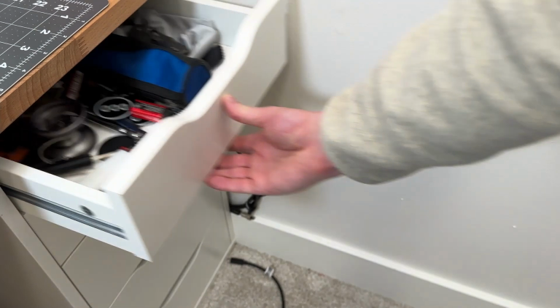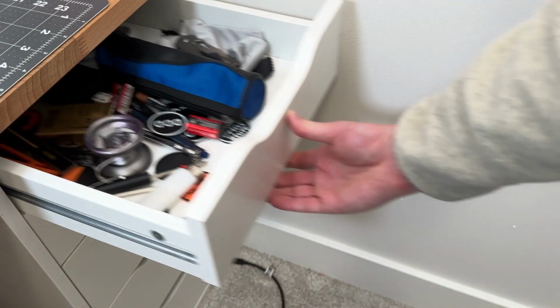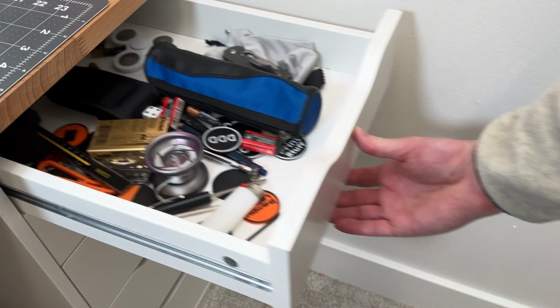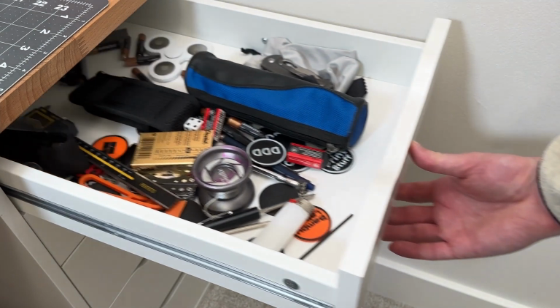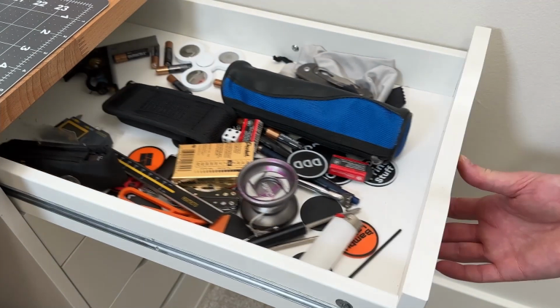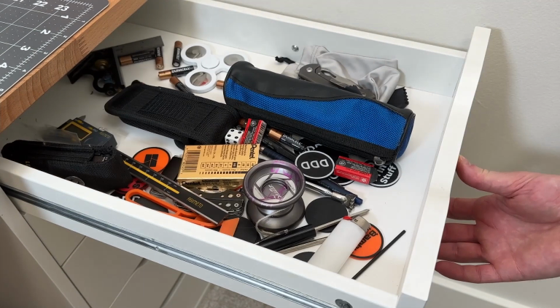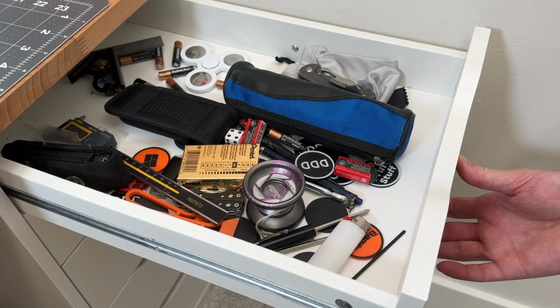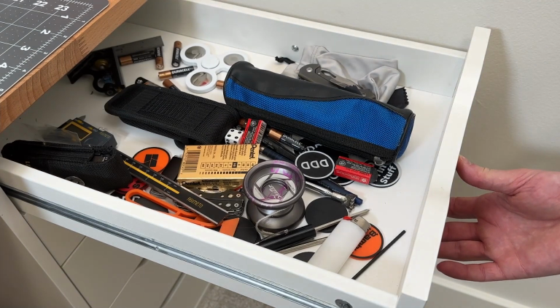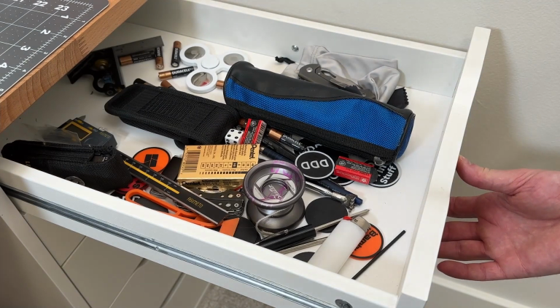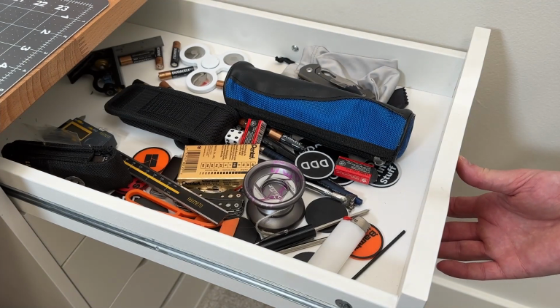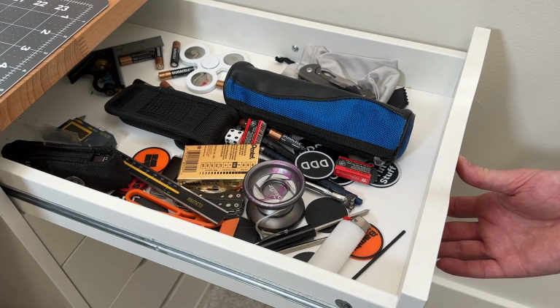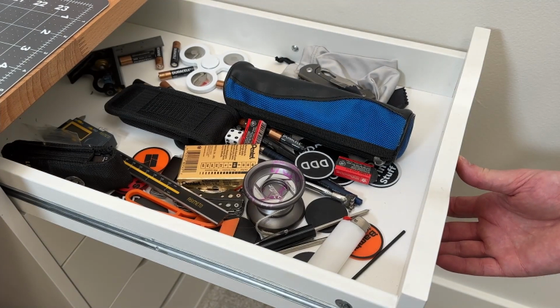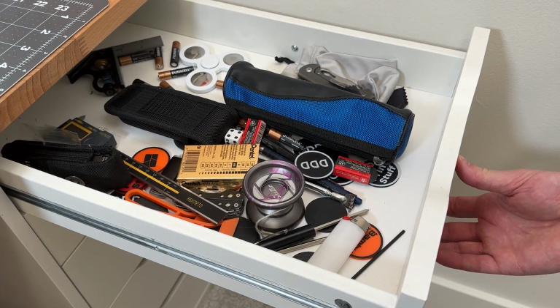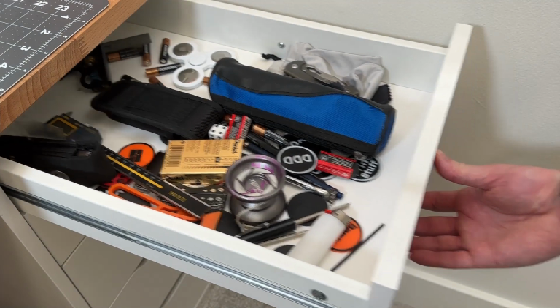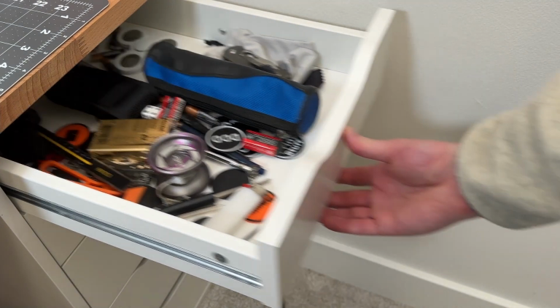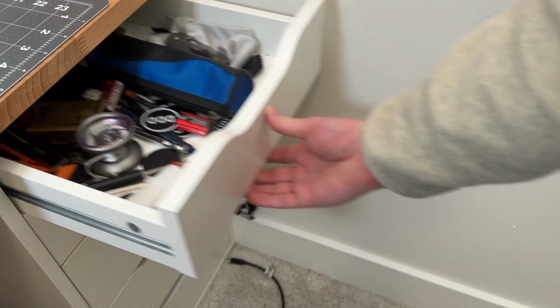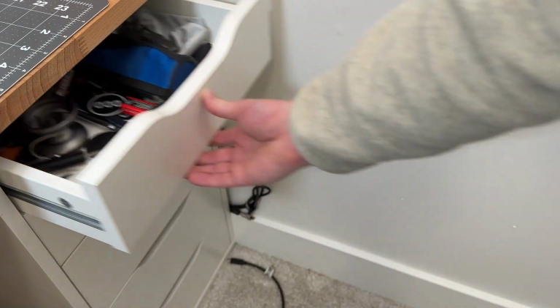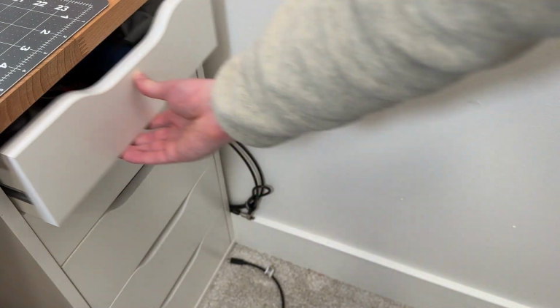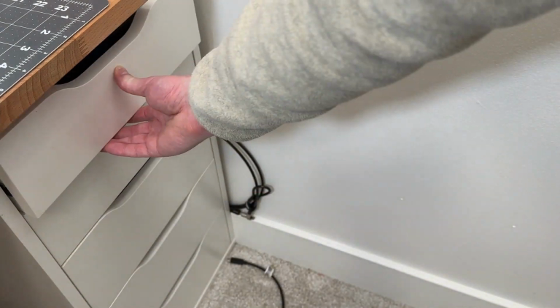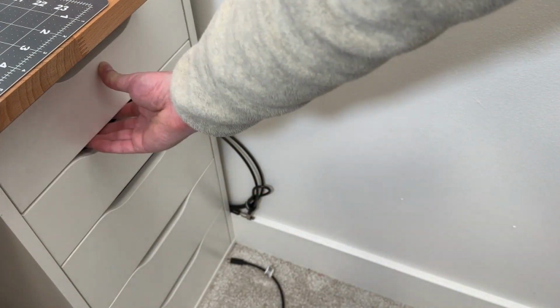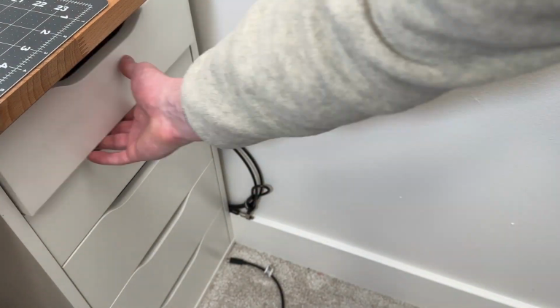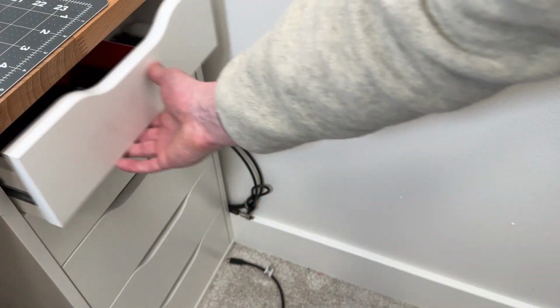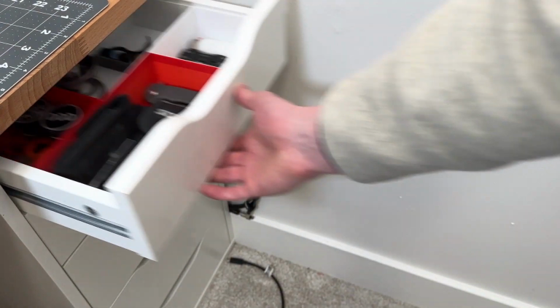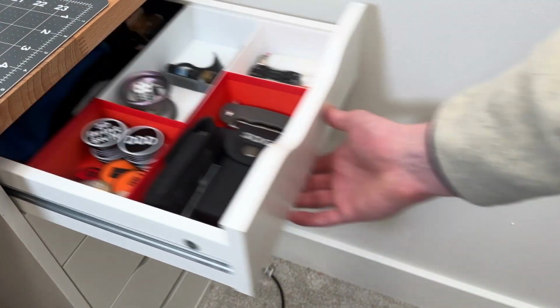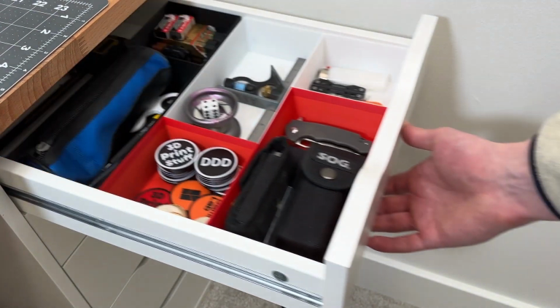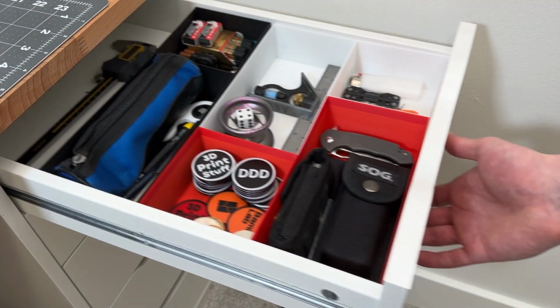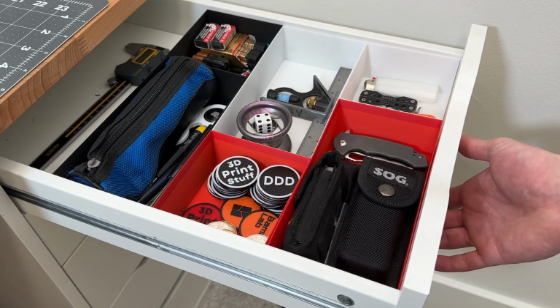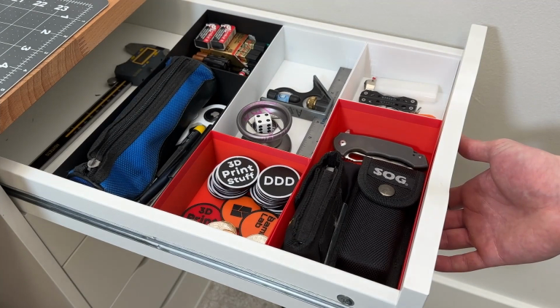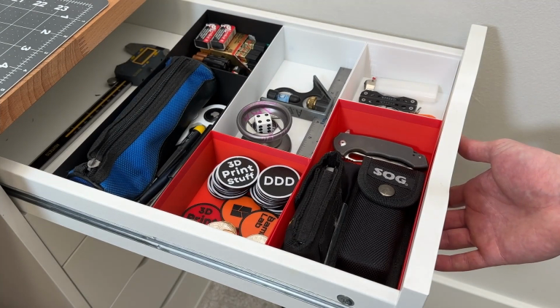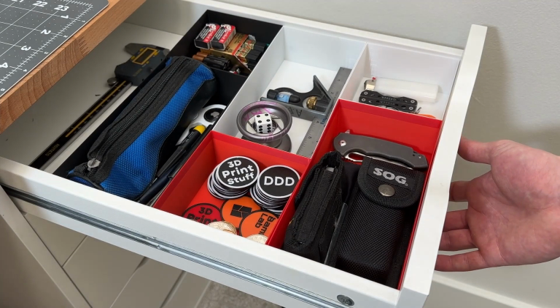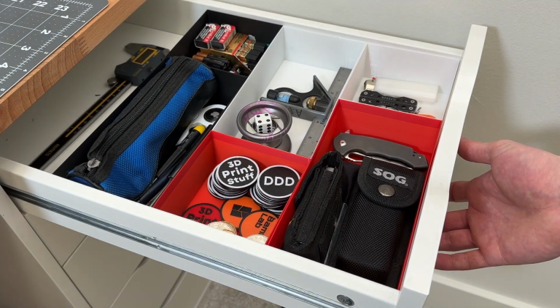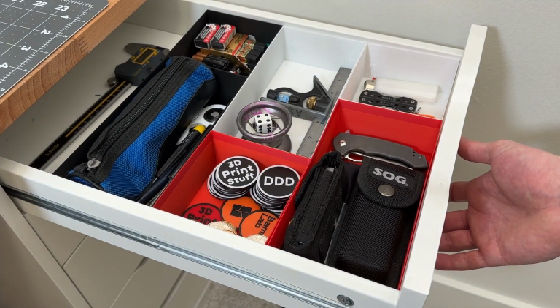Number 5: a desk organizer. Print a customized organizer to keep your desk tidy and help you stay productive.